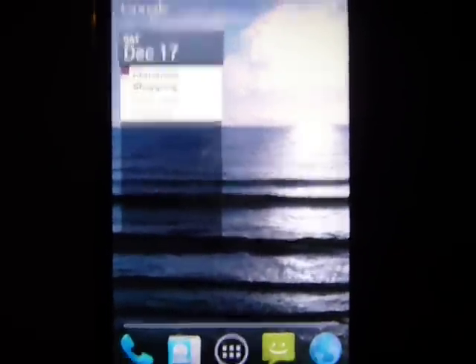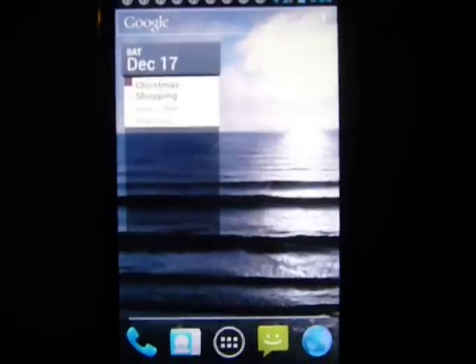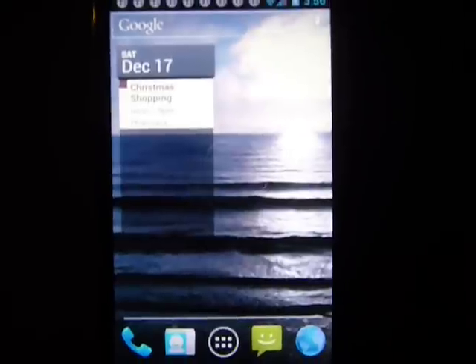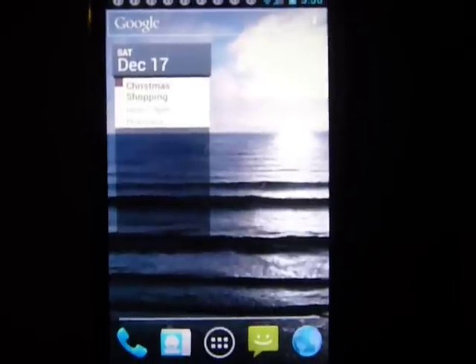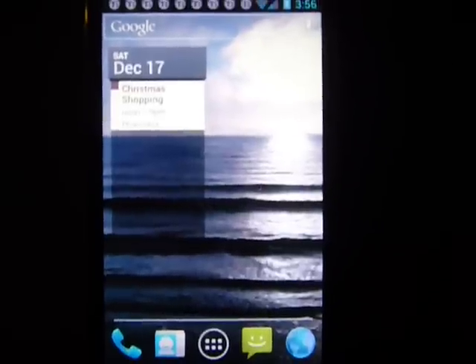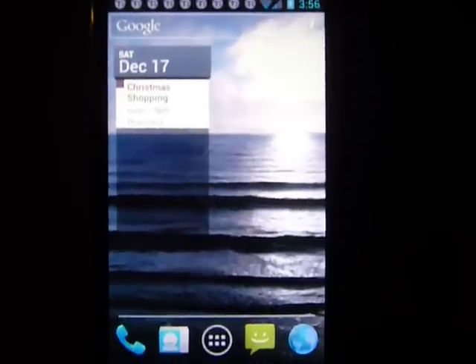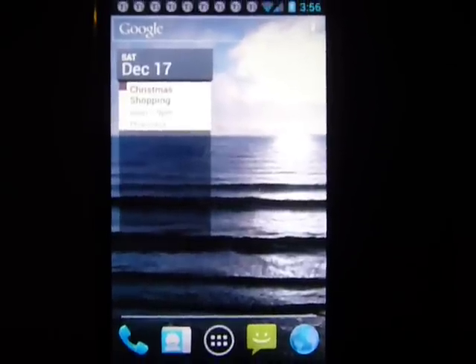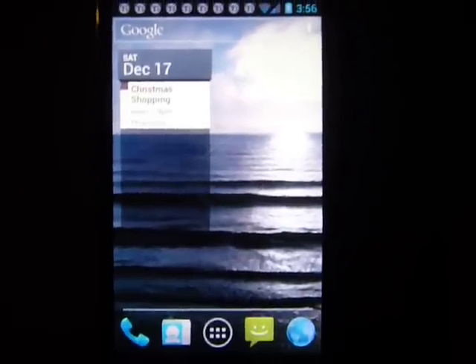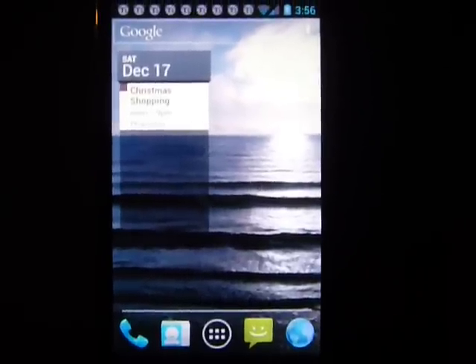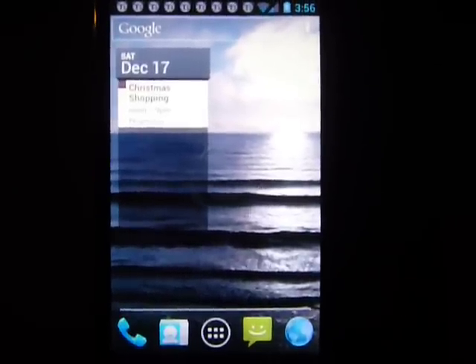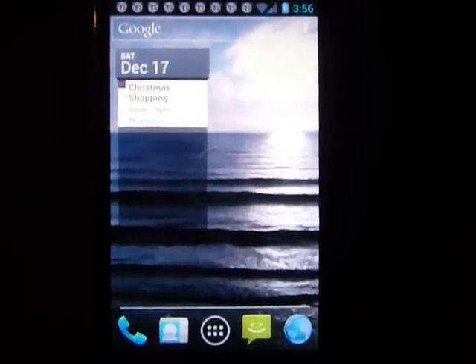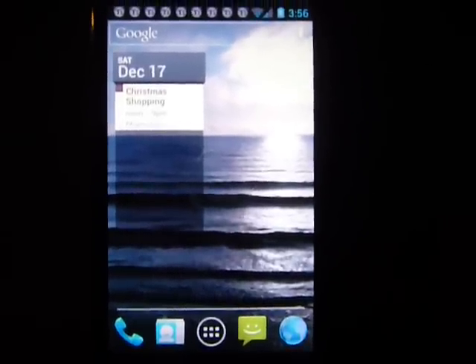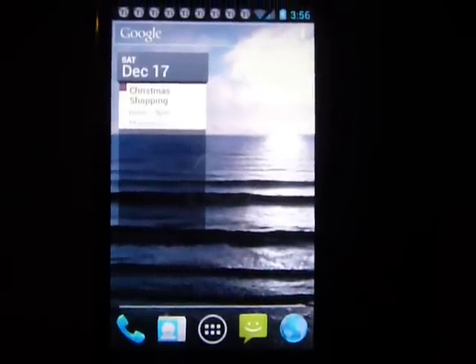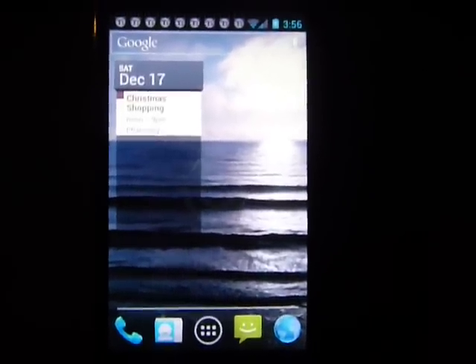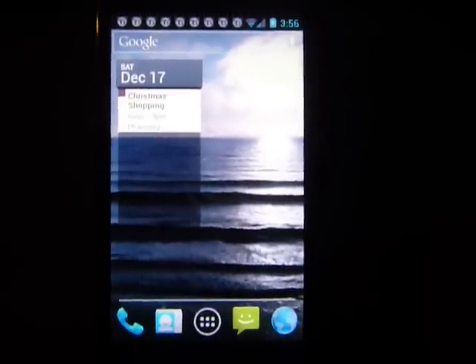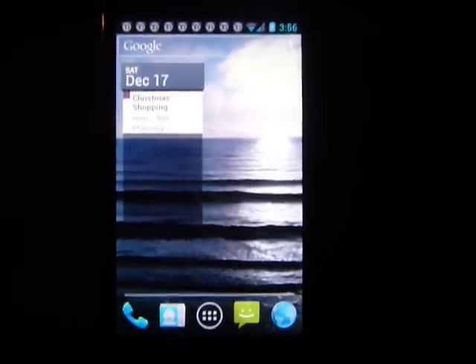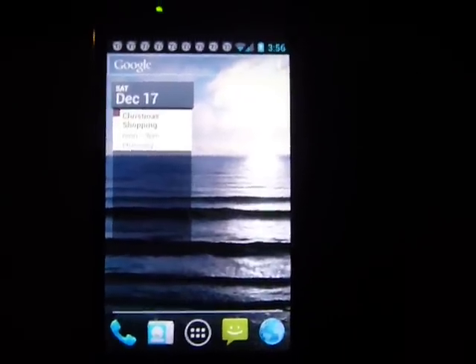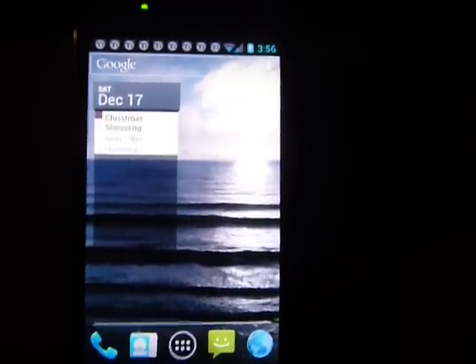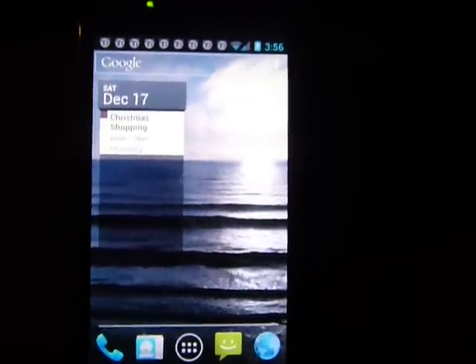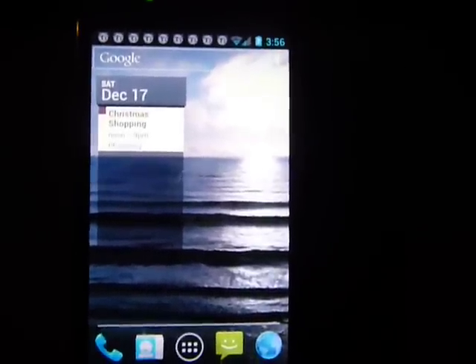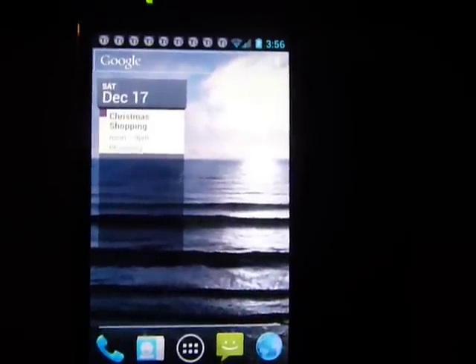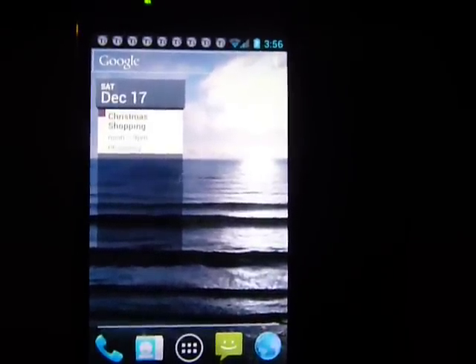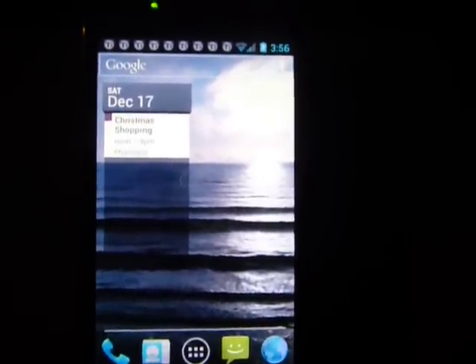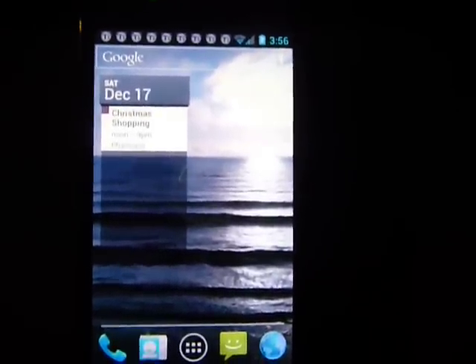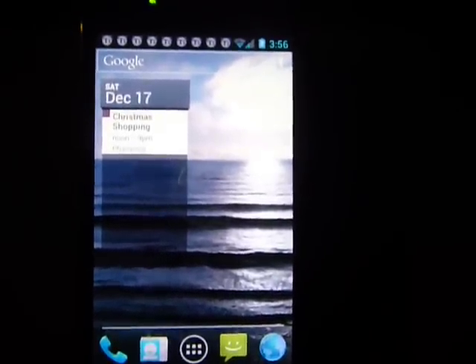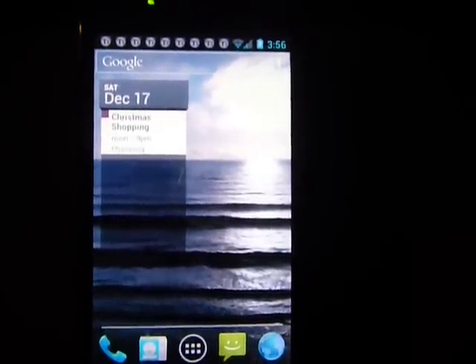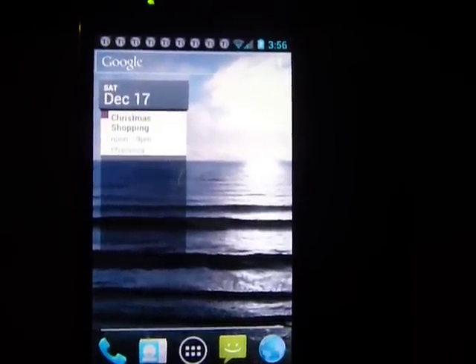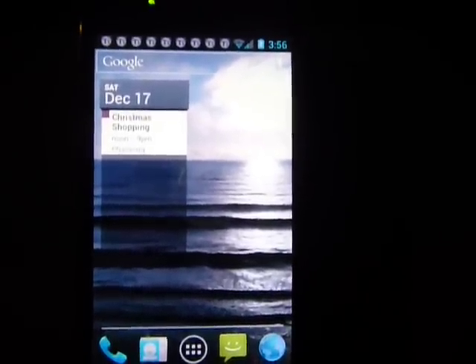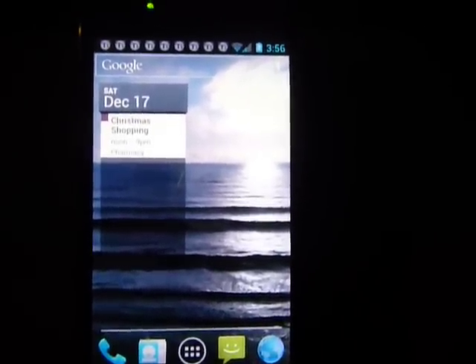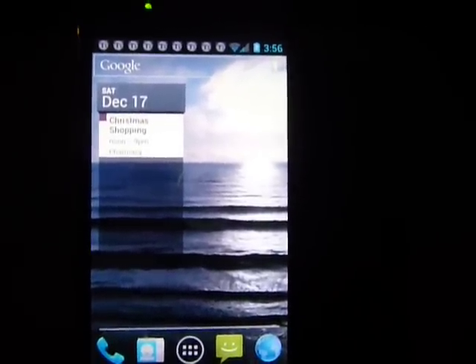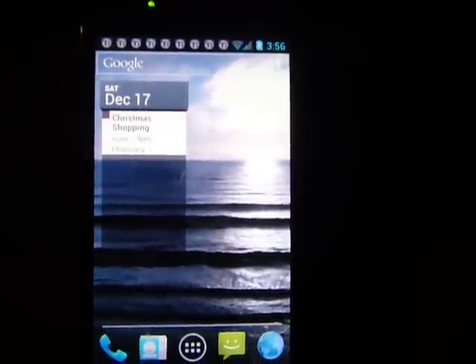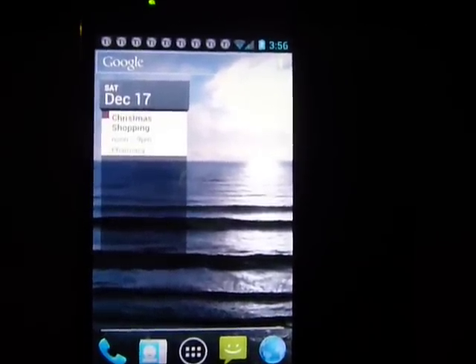There's a counter widget and agenda widget, and you can get it pretty transparent. I like it.